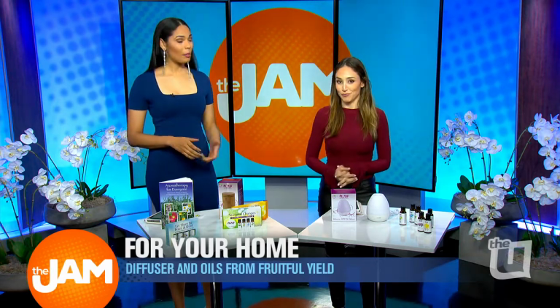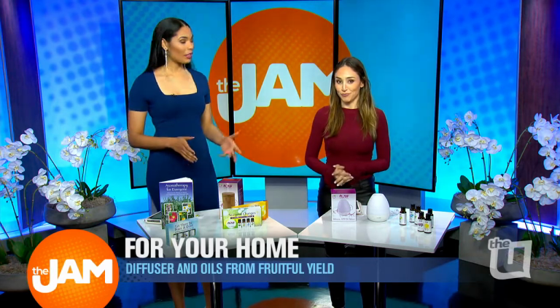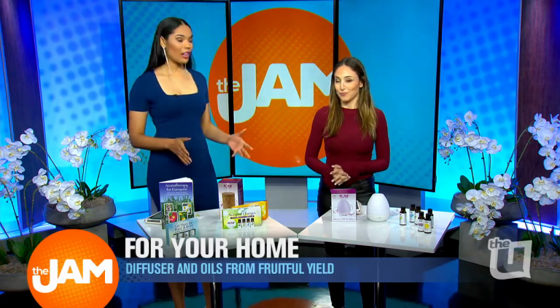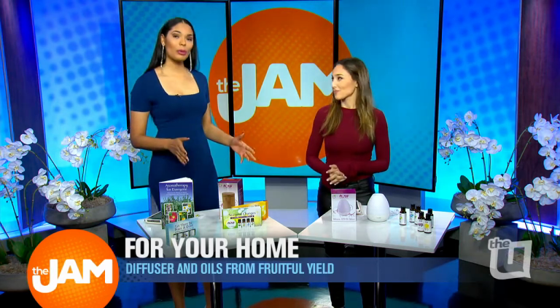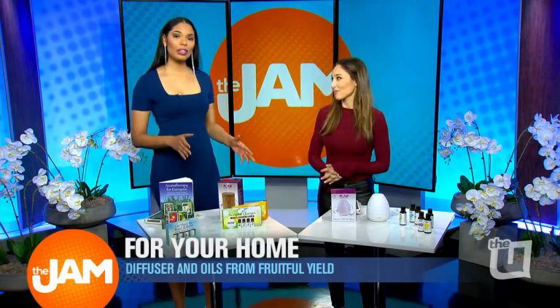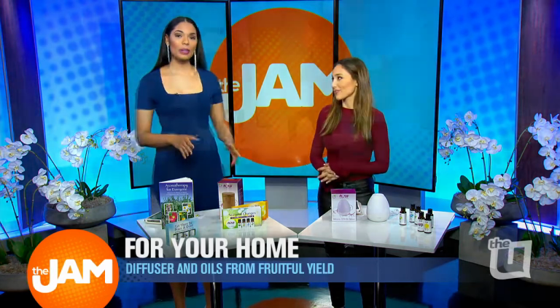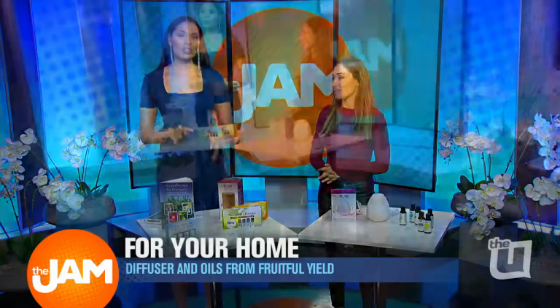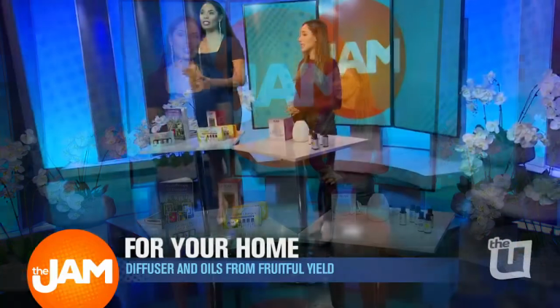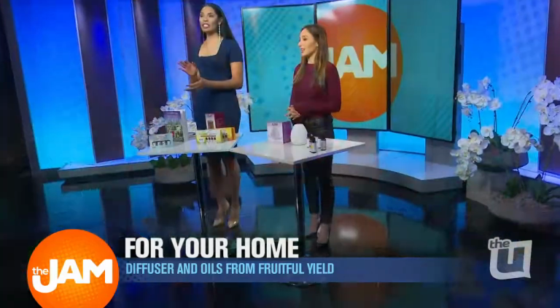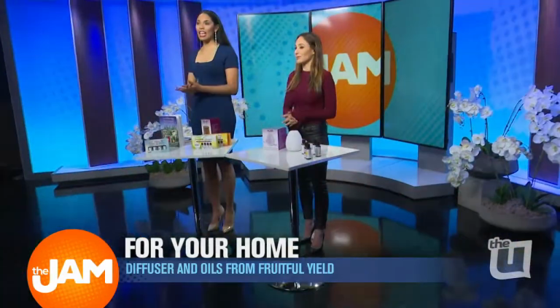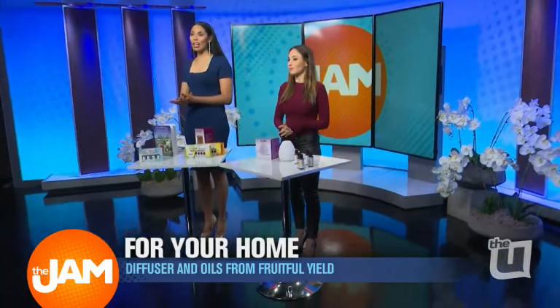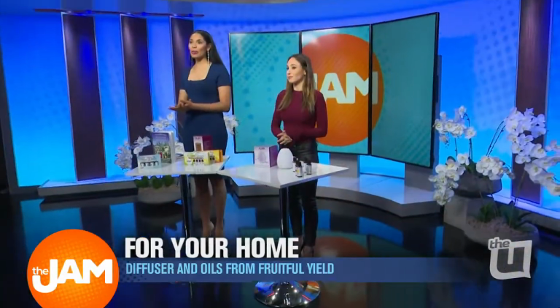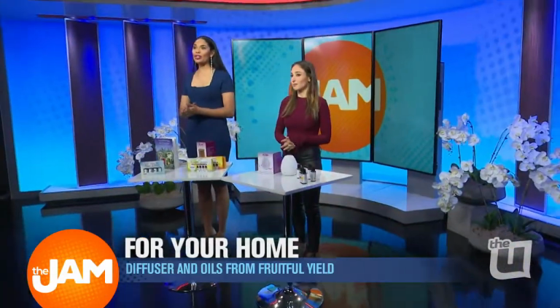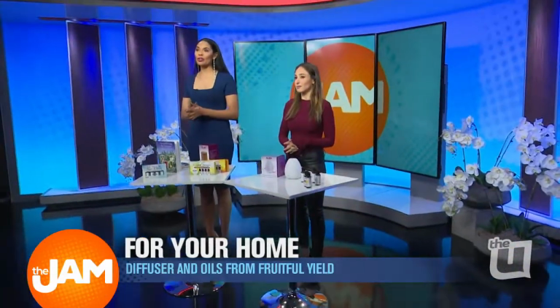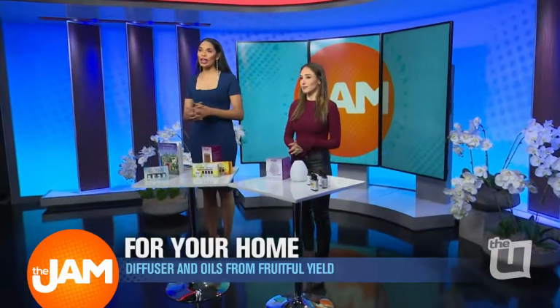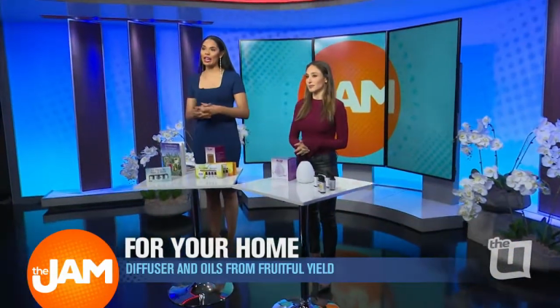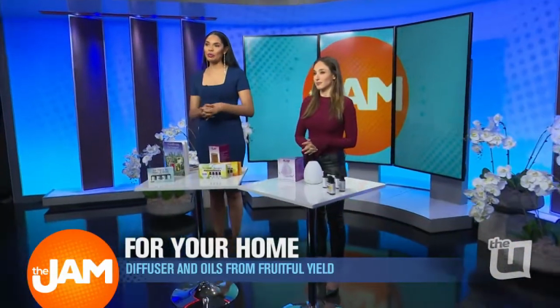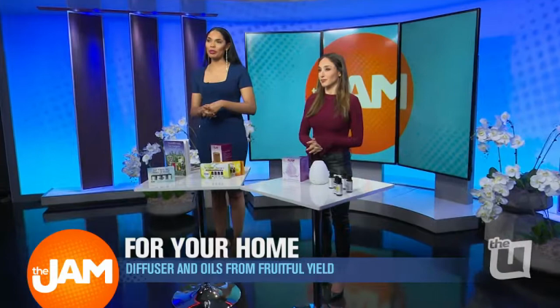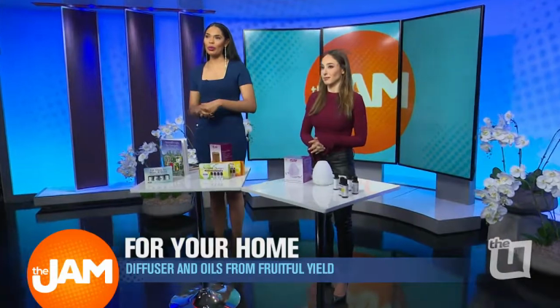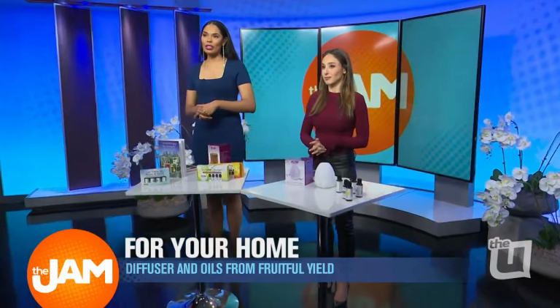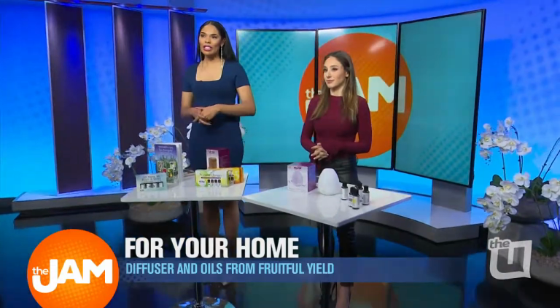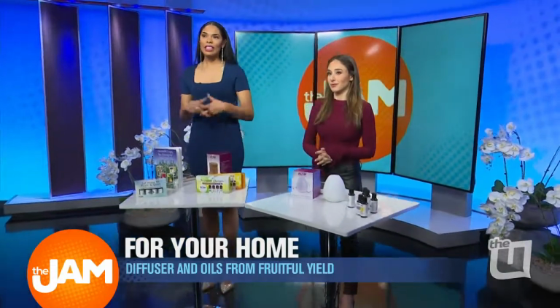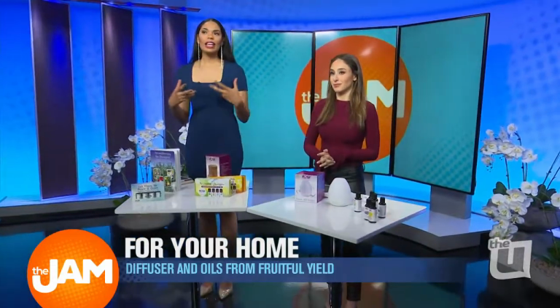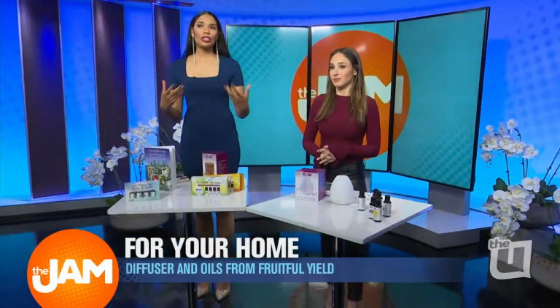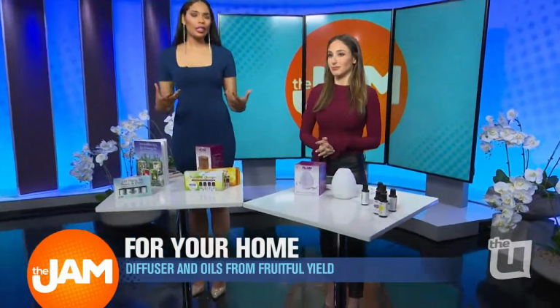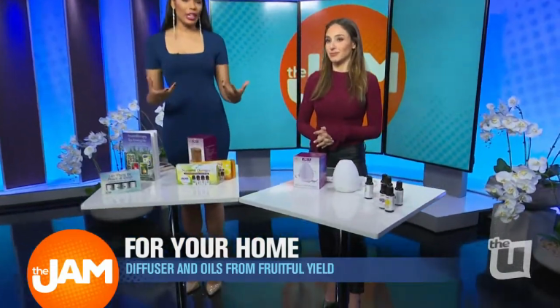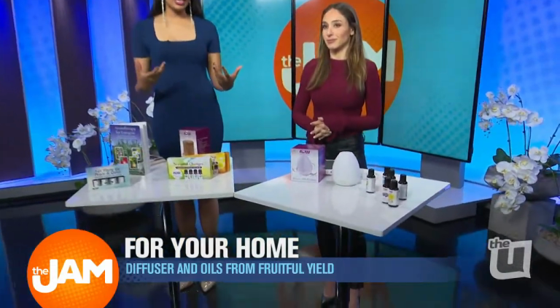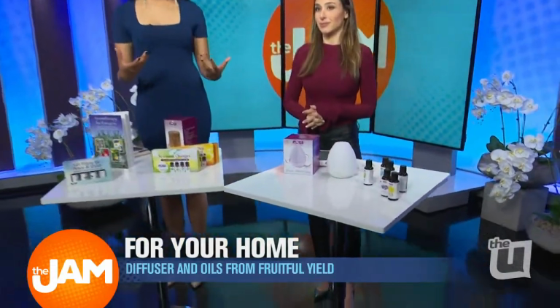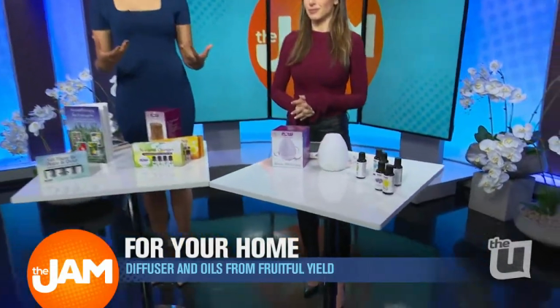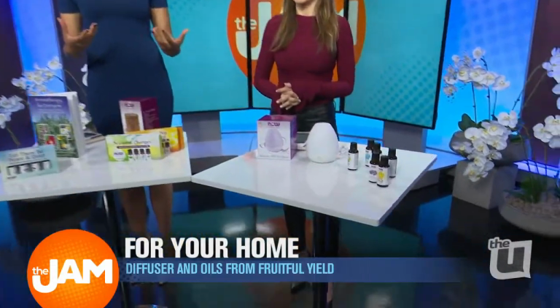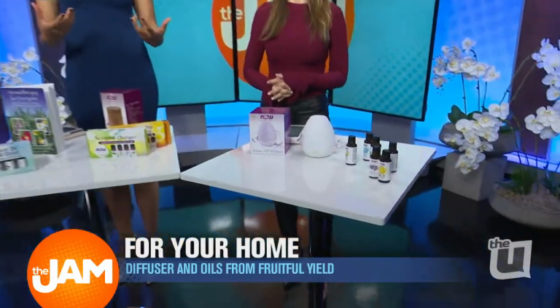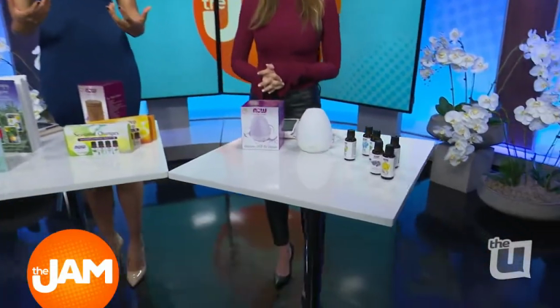I believe that — aromatherapy. So today, we are trying out some of those oils that you can get at Fruitful Yield.